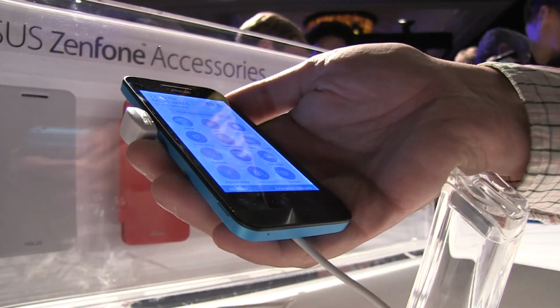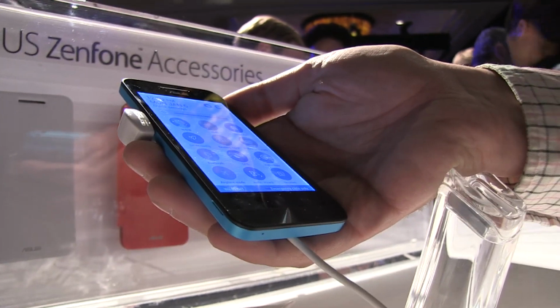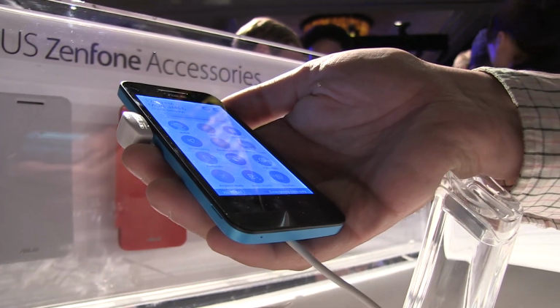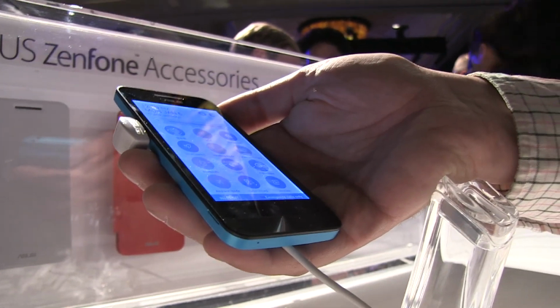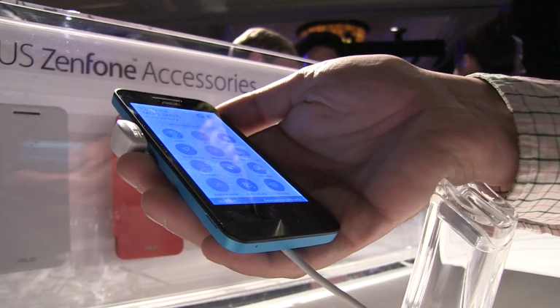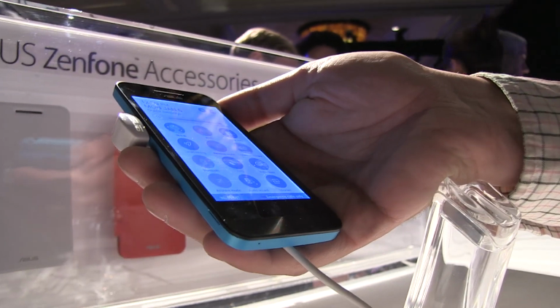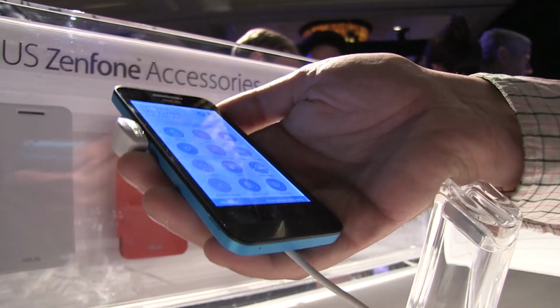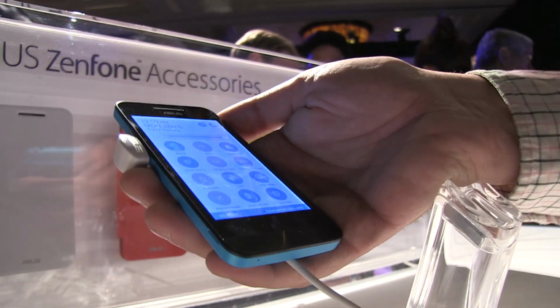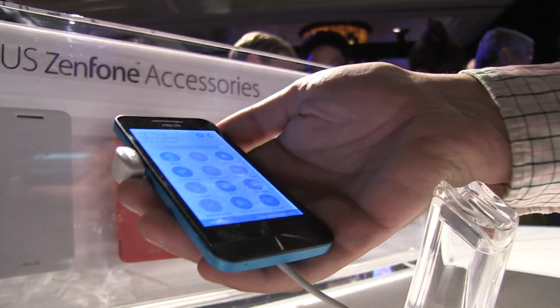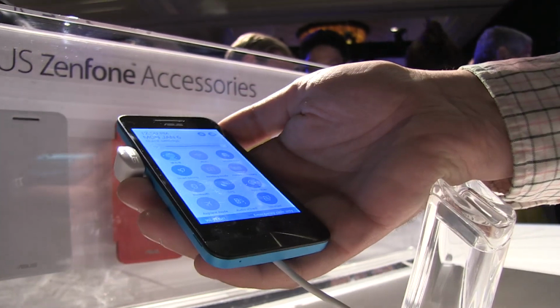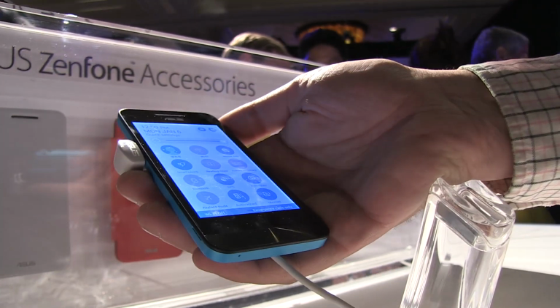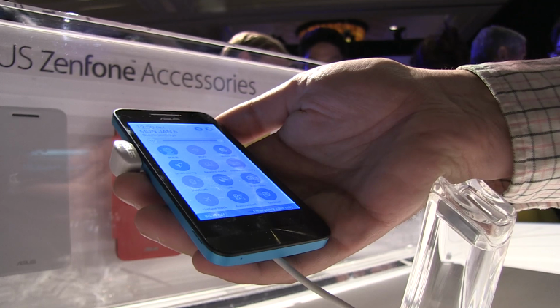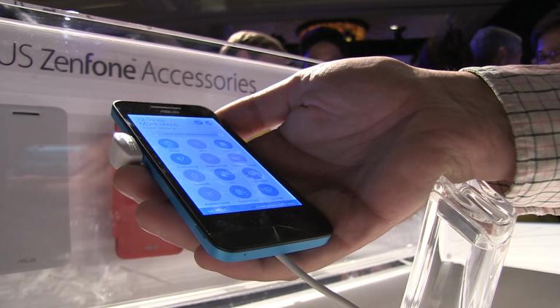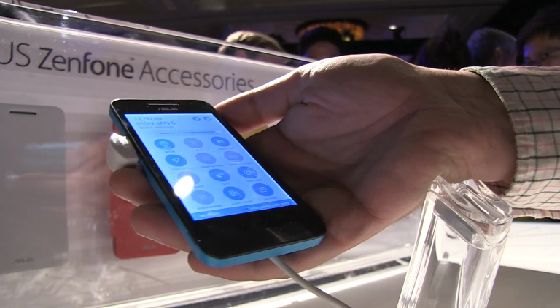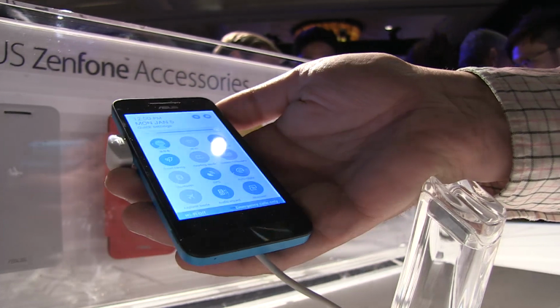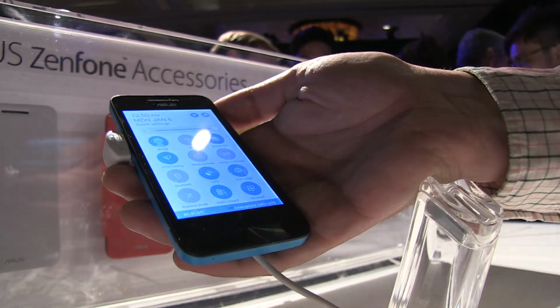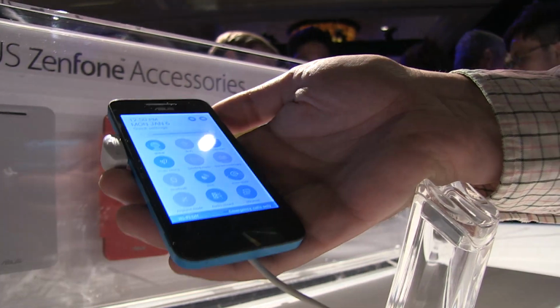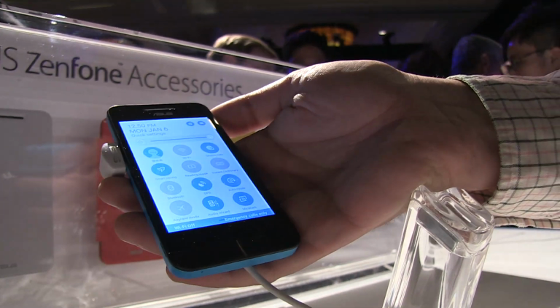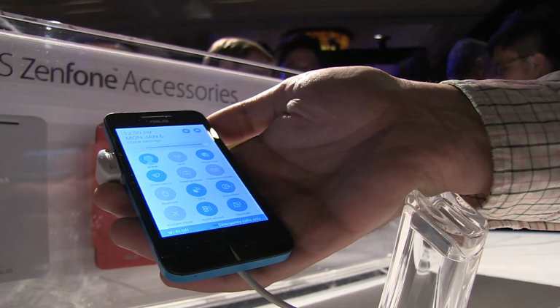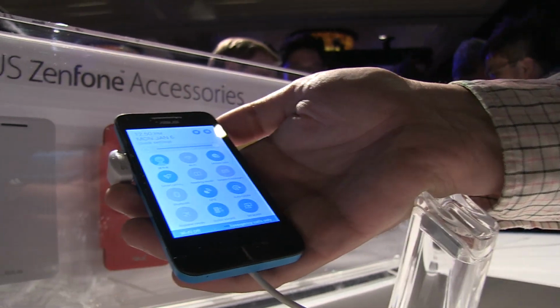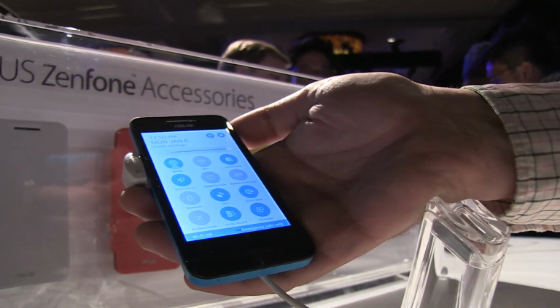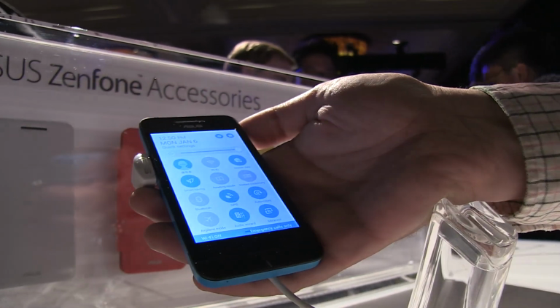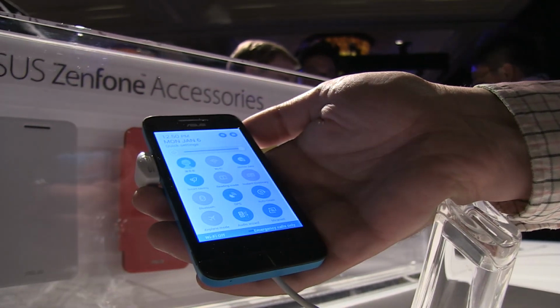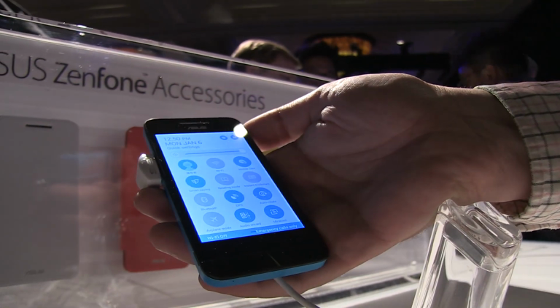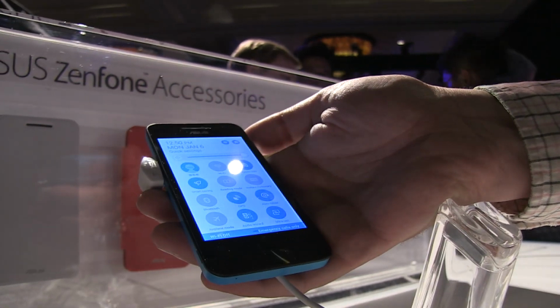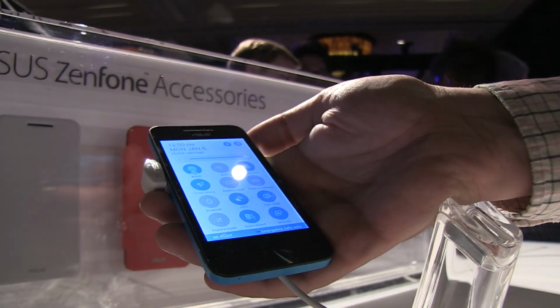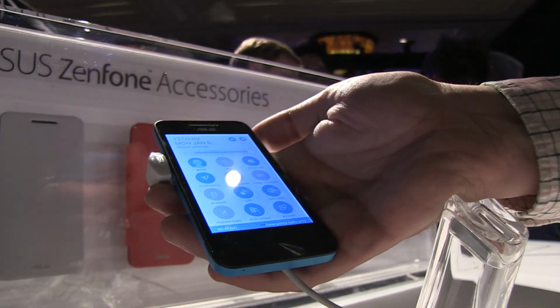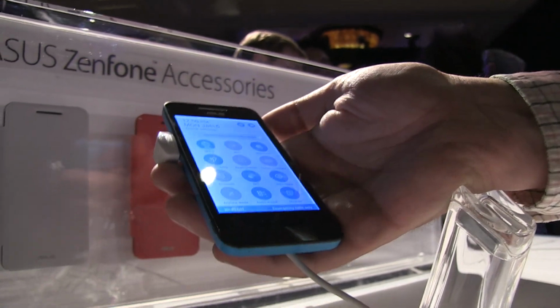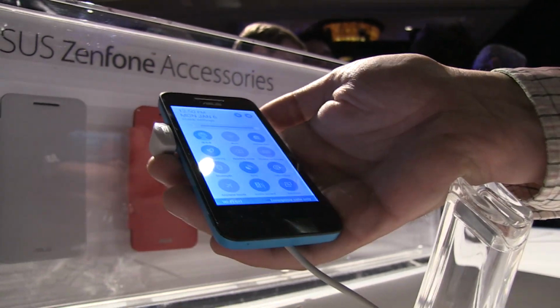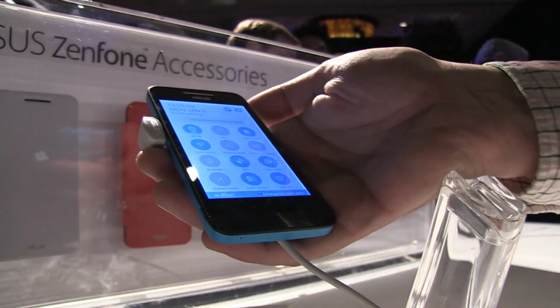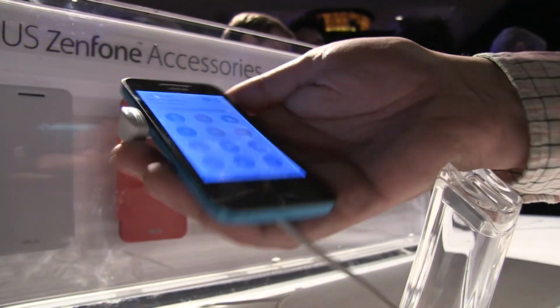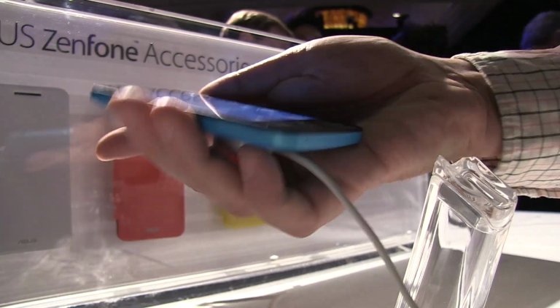I can't tell you anything about the battery life yet. It comes in black, white, red, blue, and yellow.